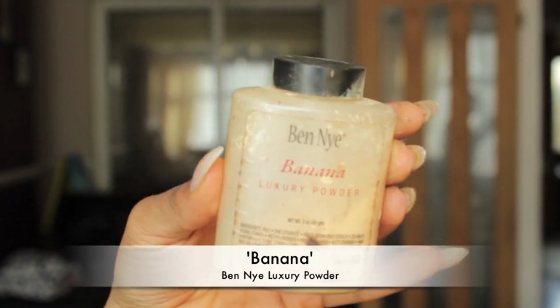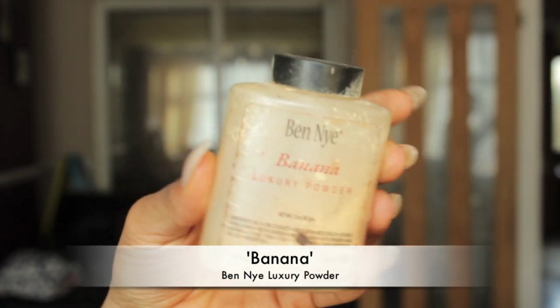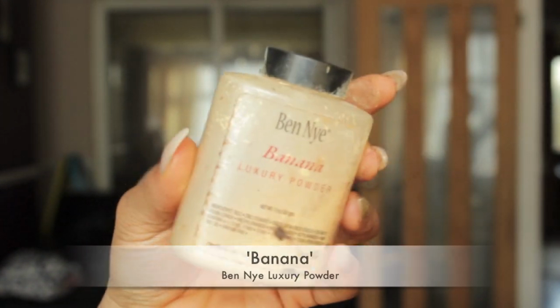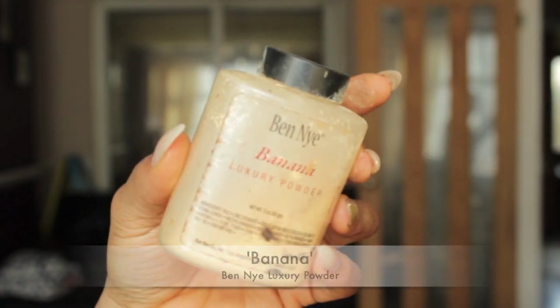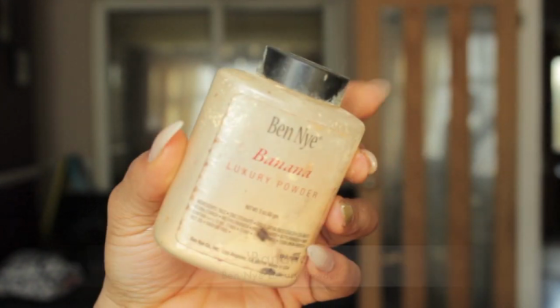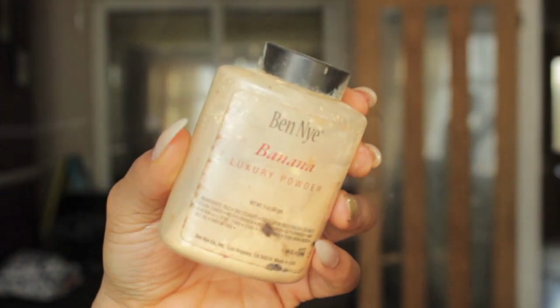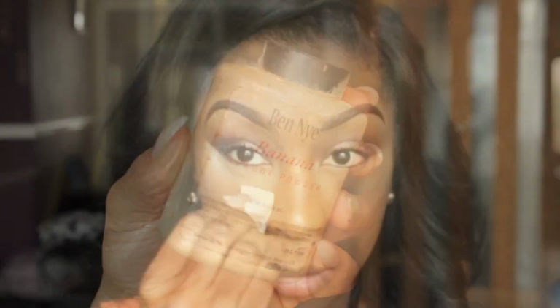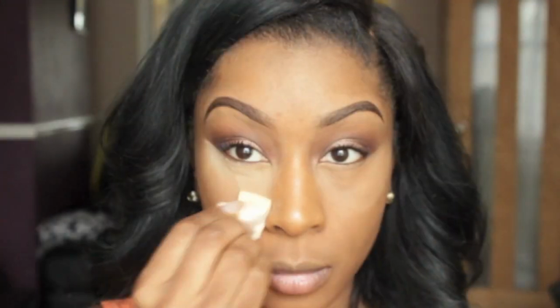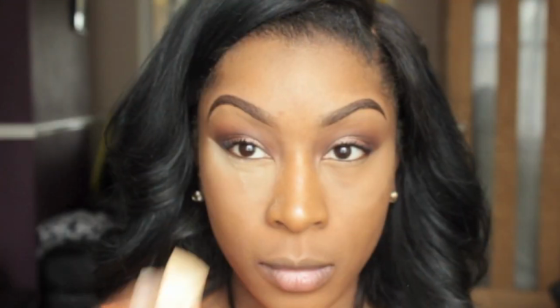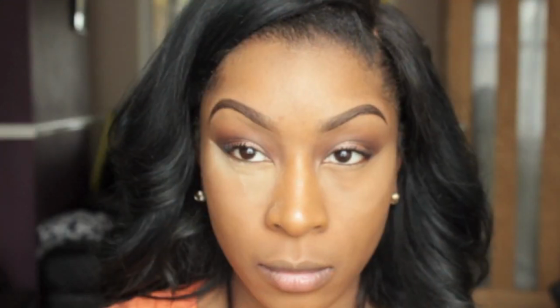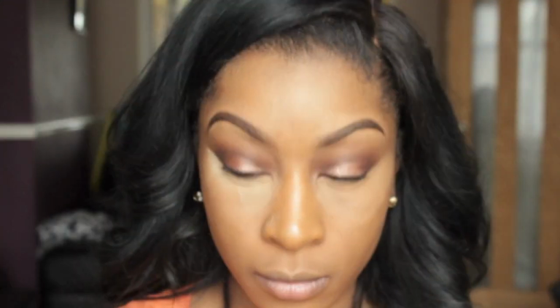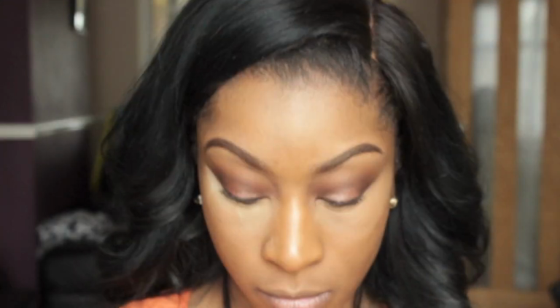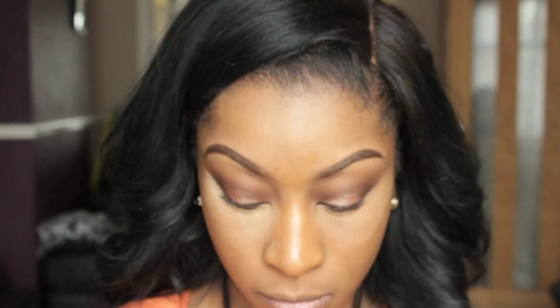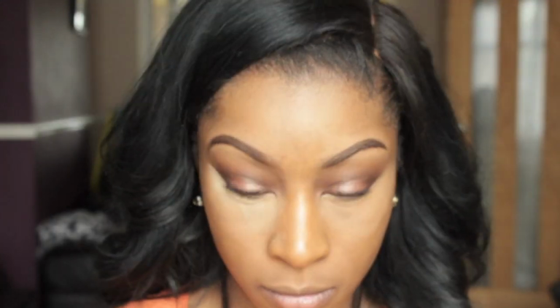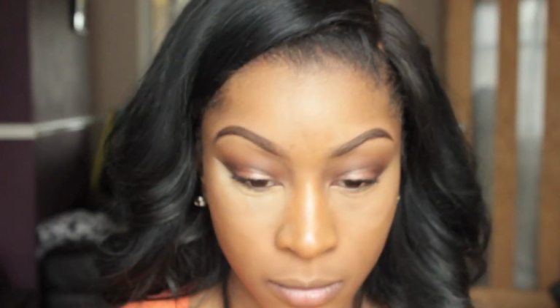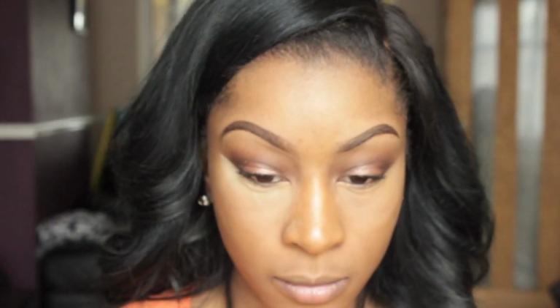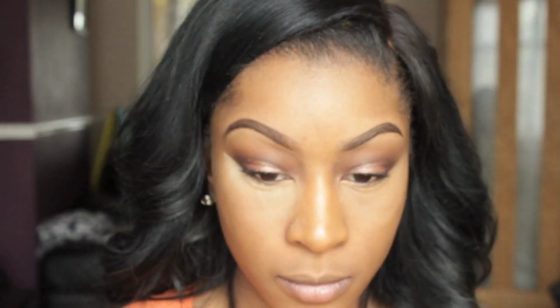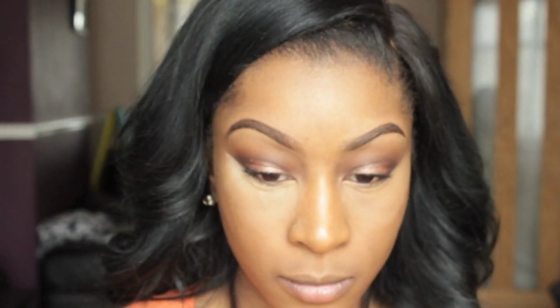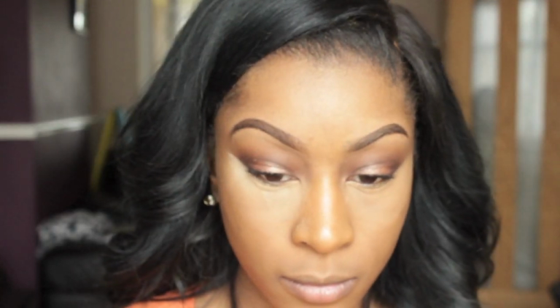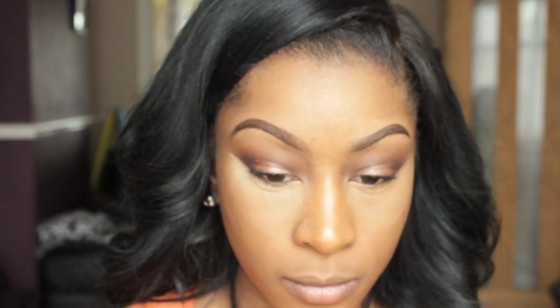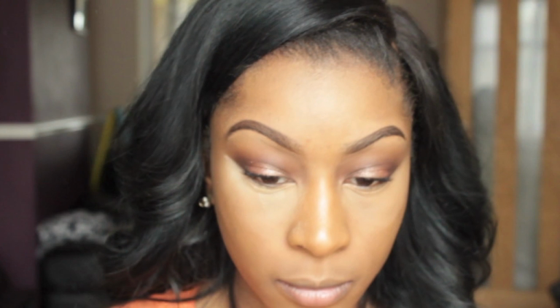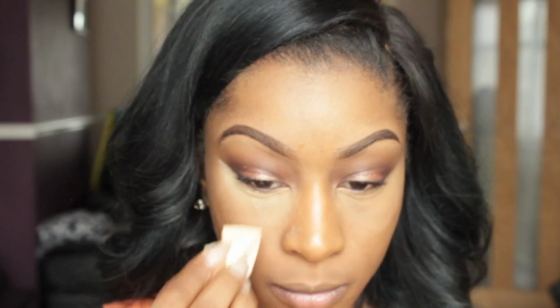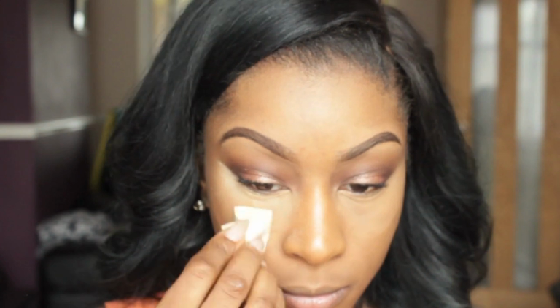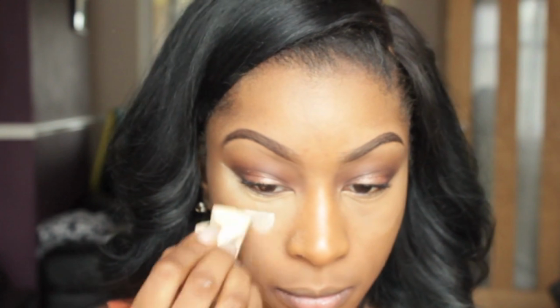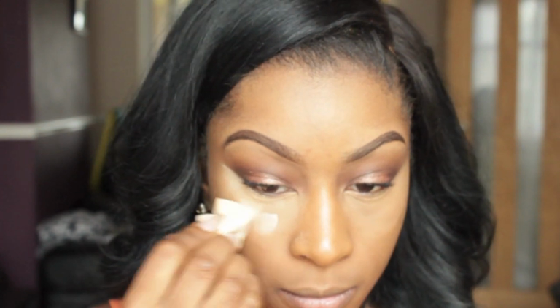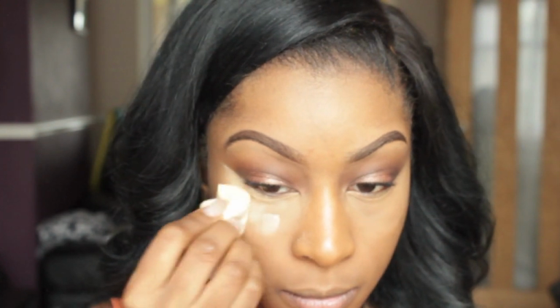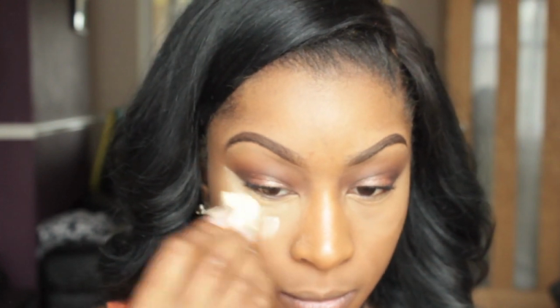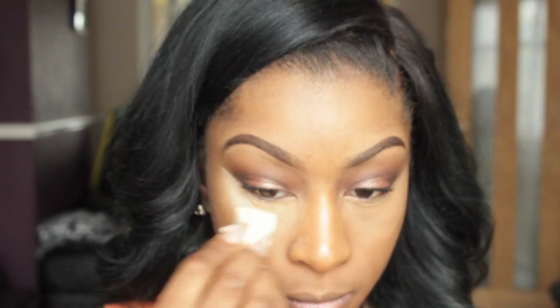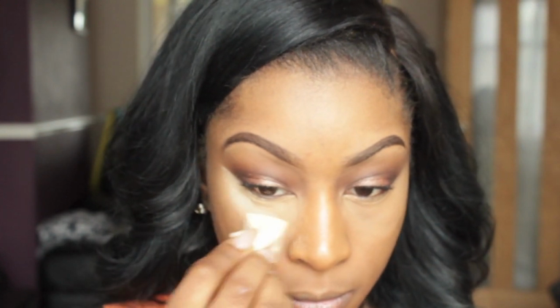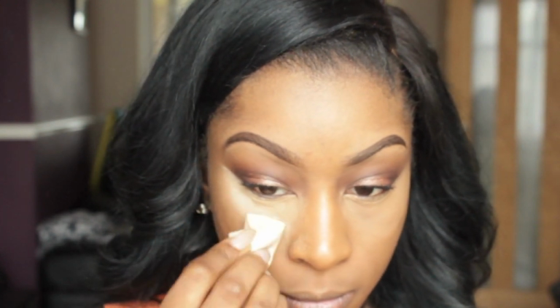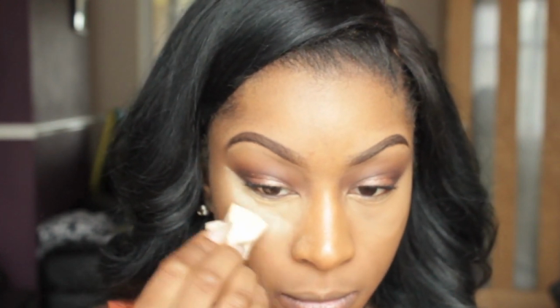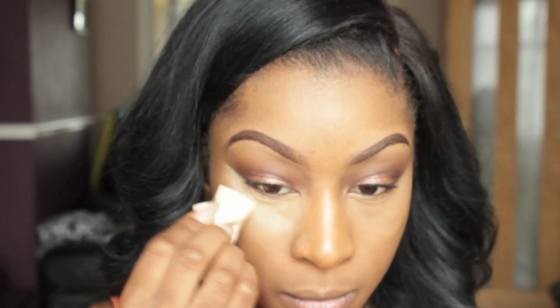I'm going to be applying my Ben Nye banana powder and this is going to add to that spring glow.